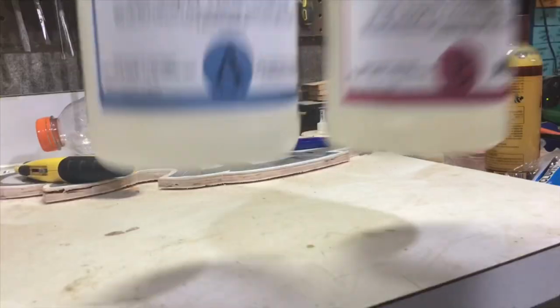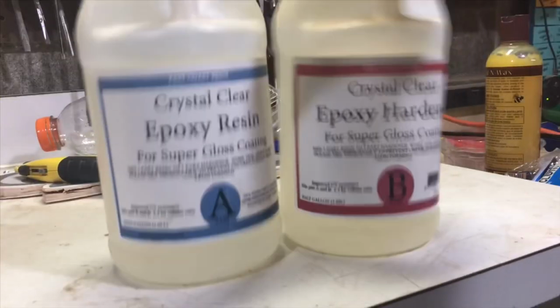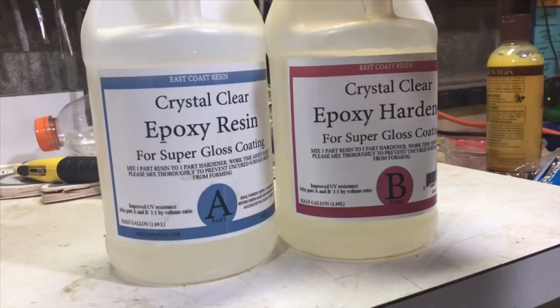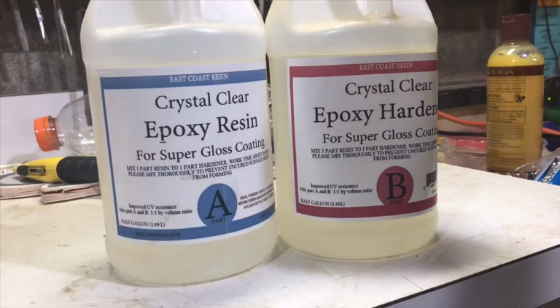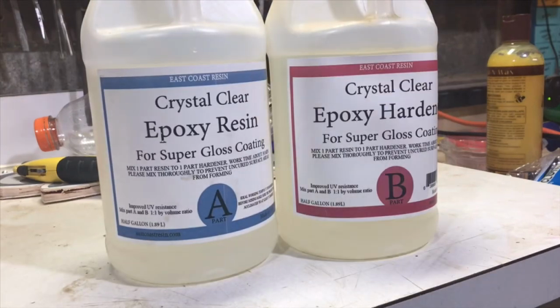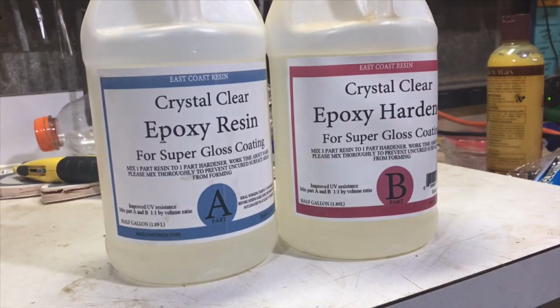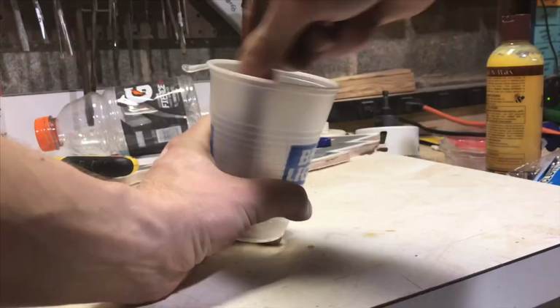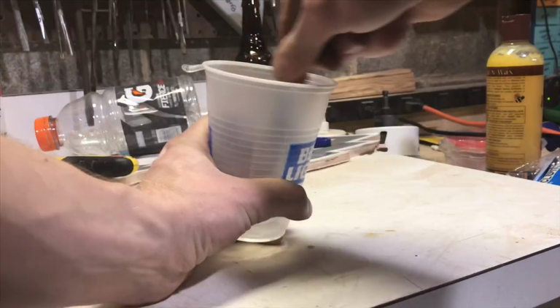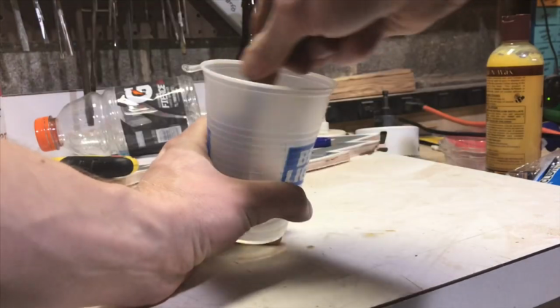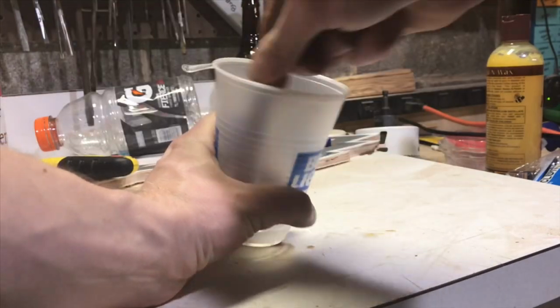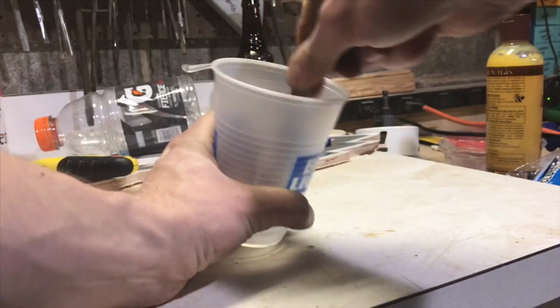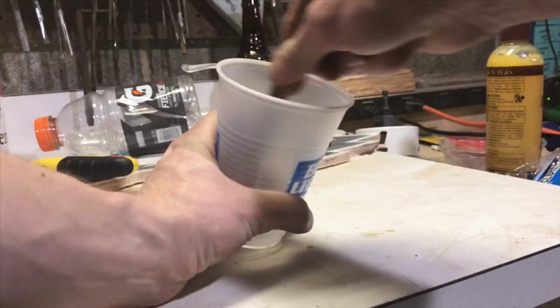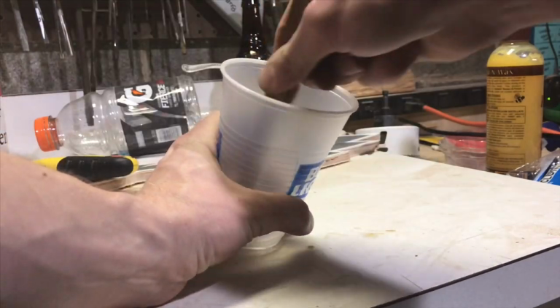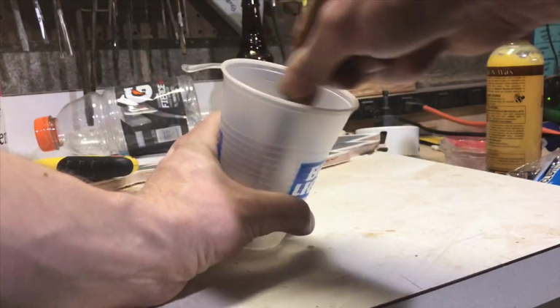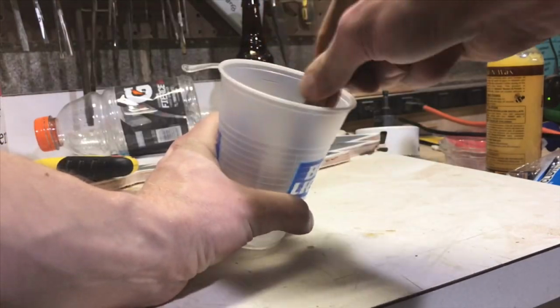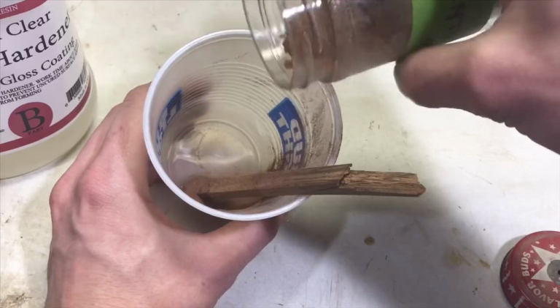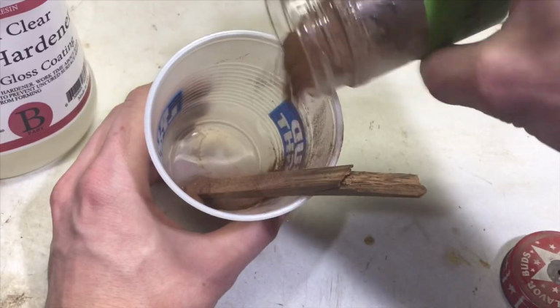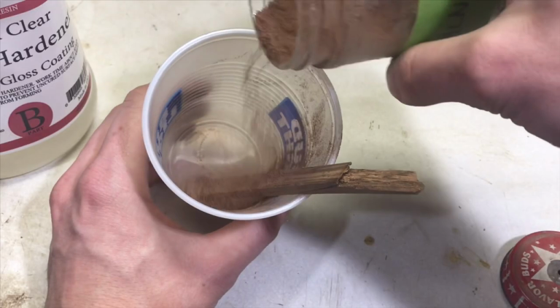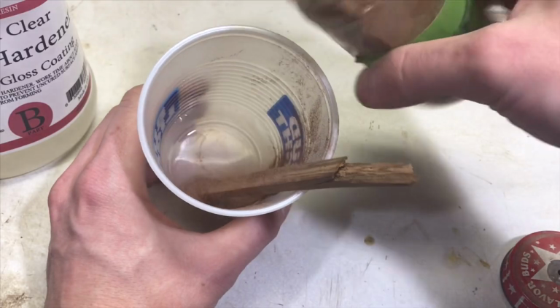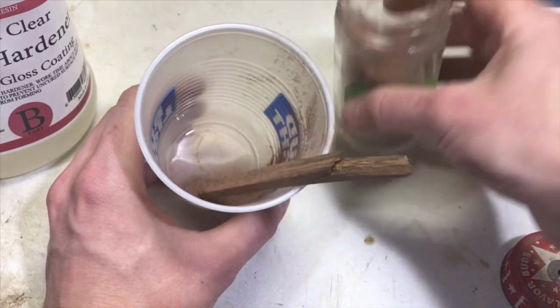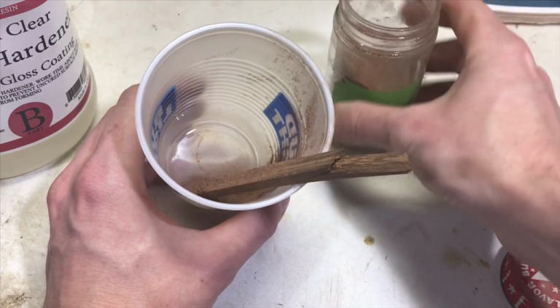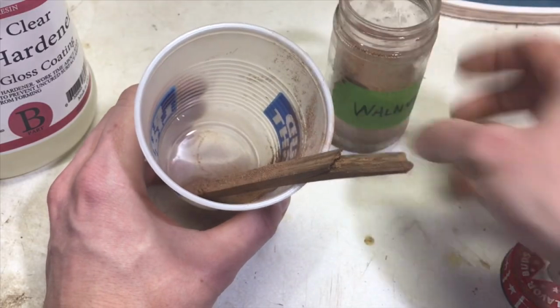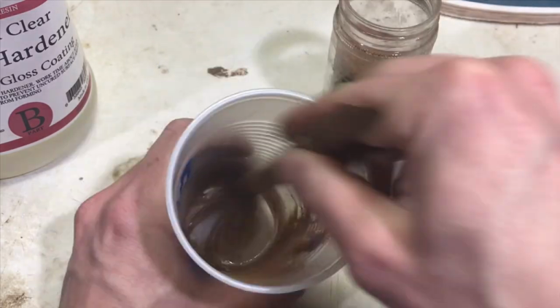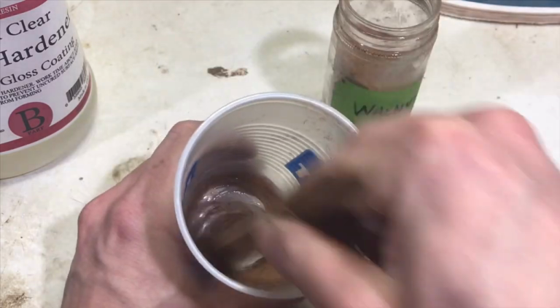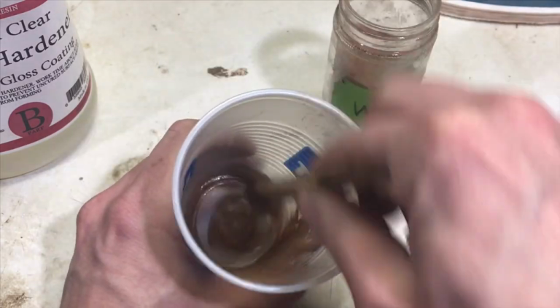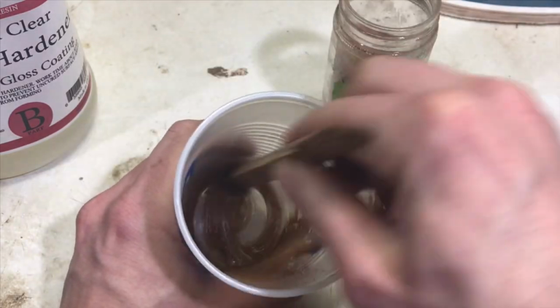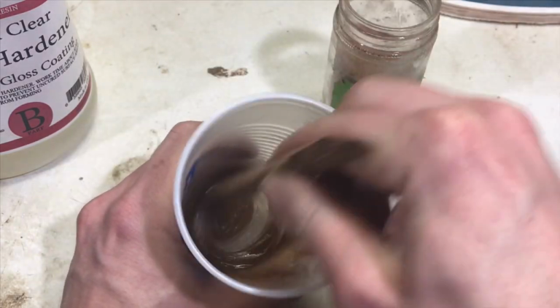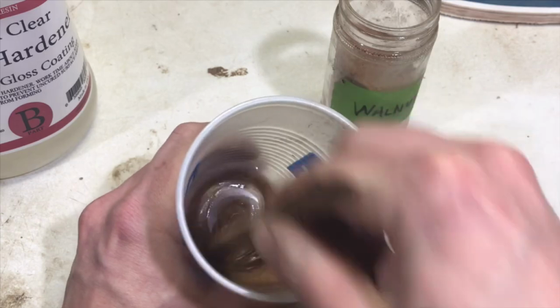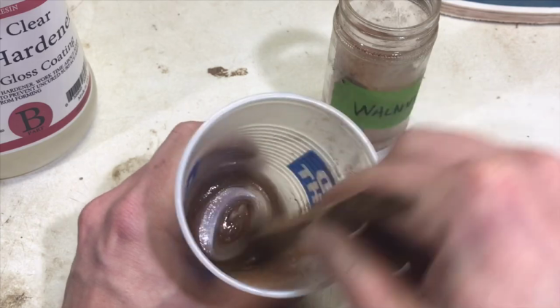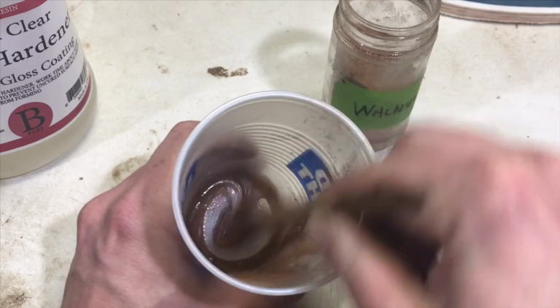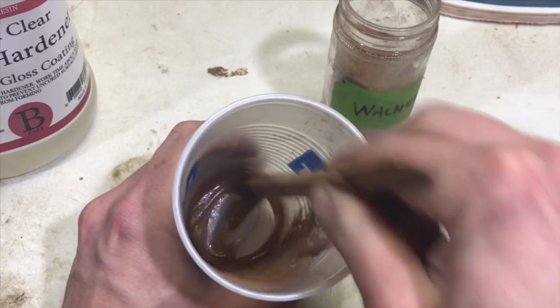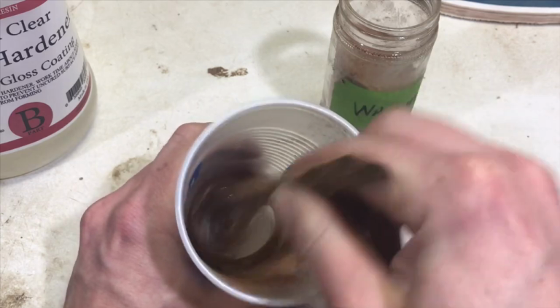There's still a lot of defects in this wood, so I'm taking some two-part epoxy and walnut sawdust to fill in any holes and hide my crimes.